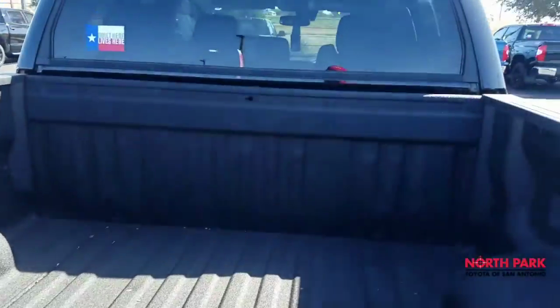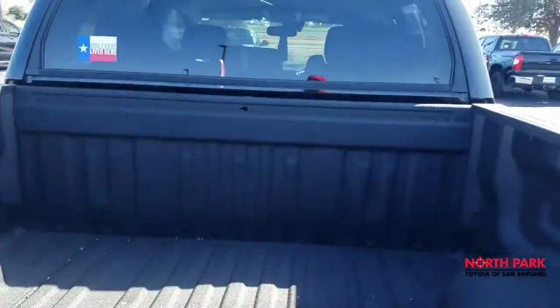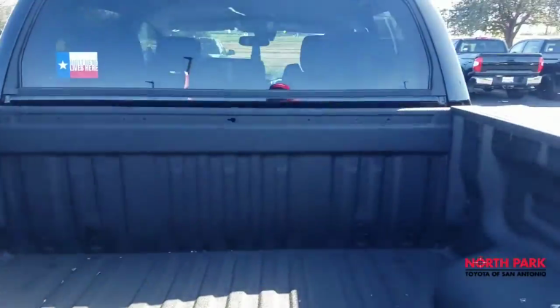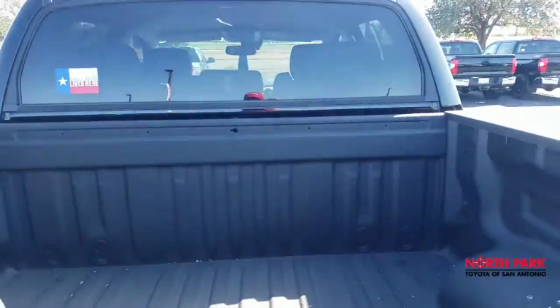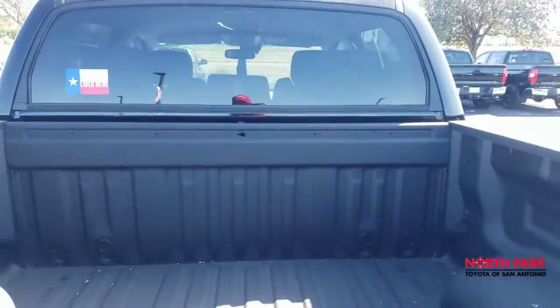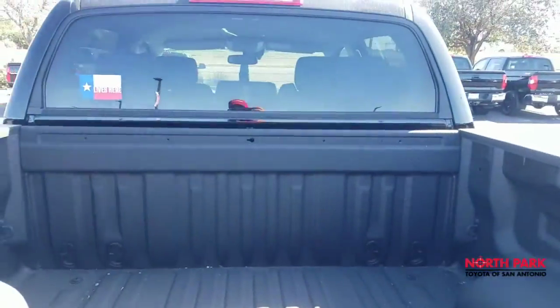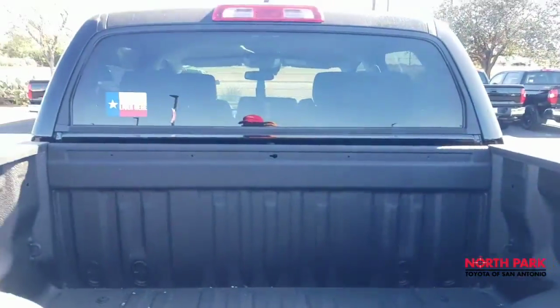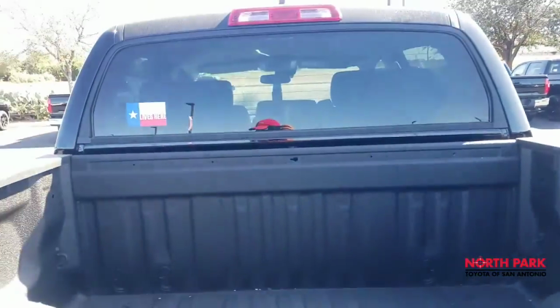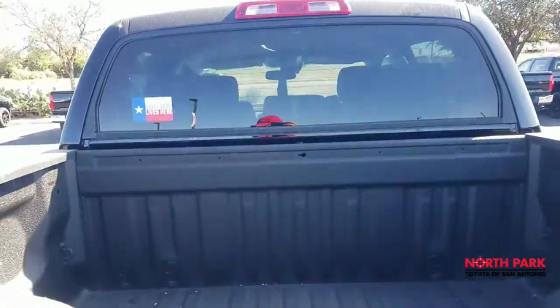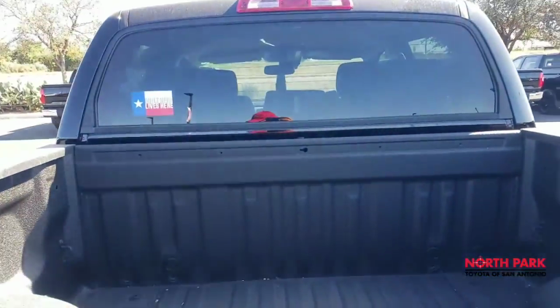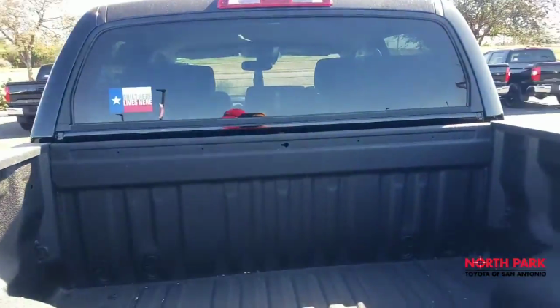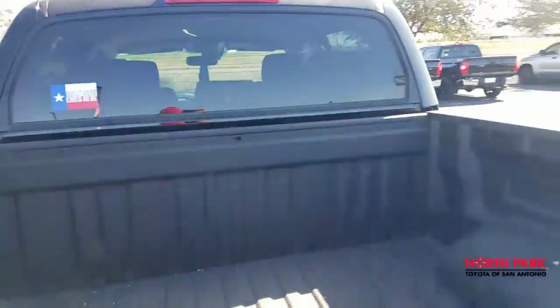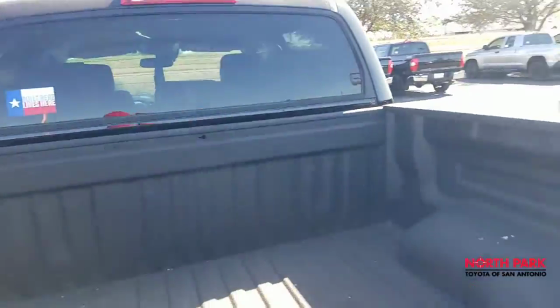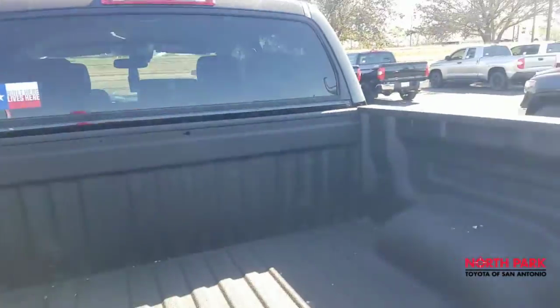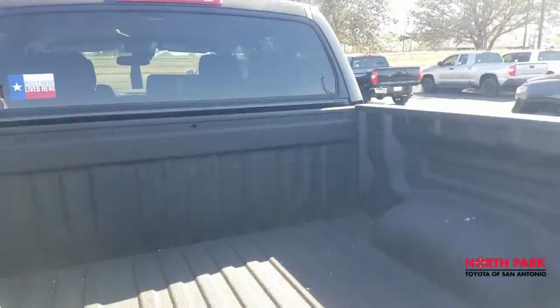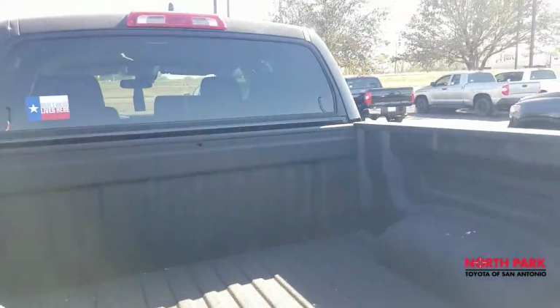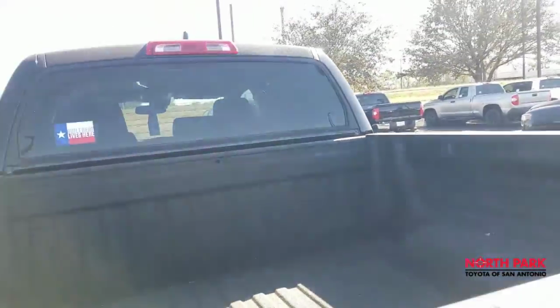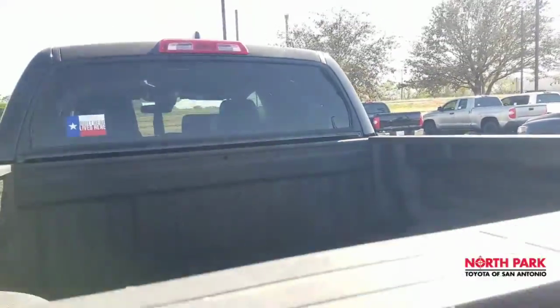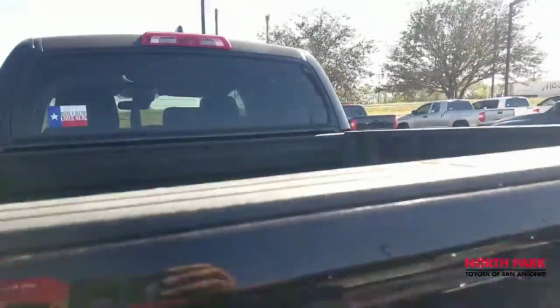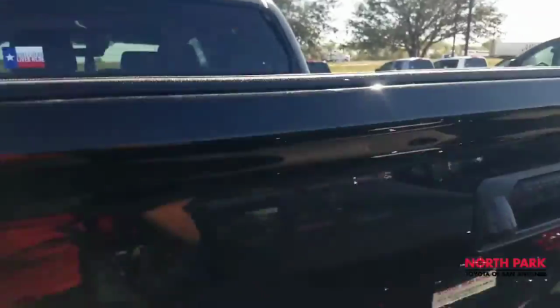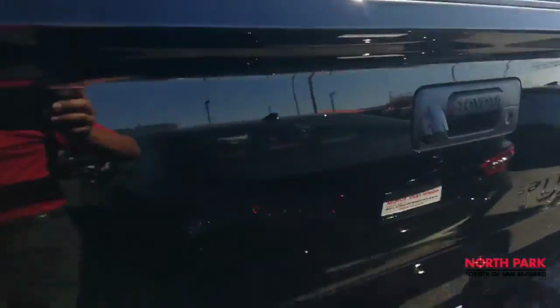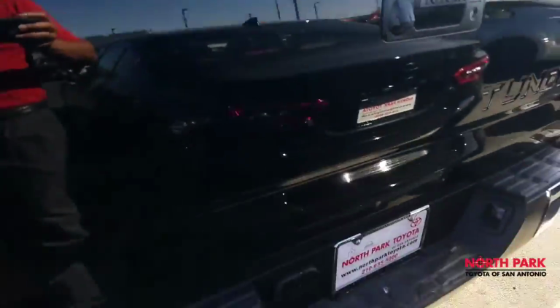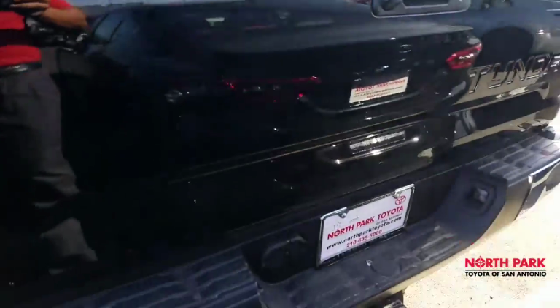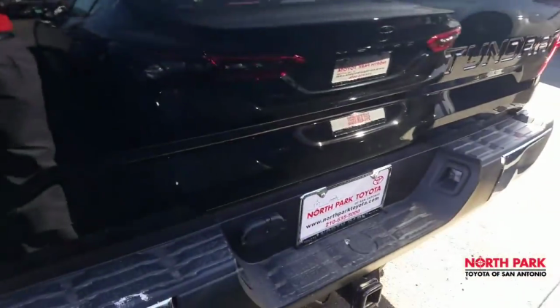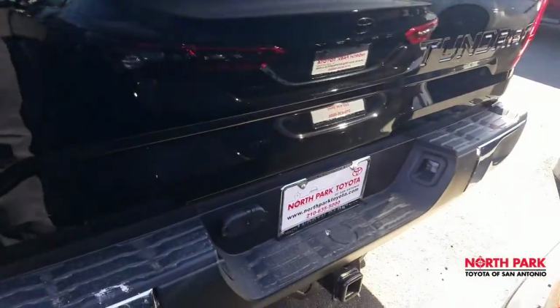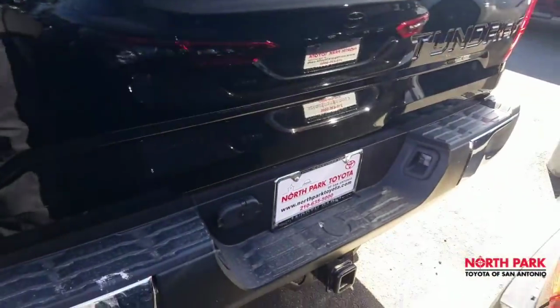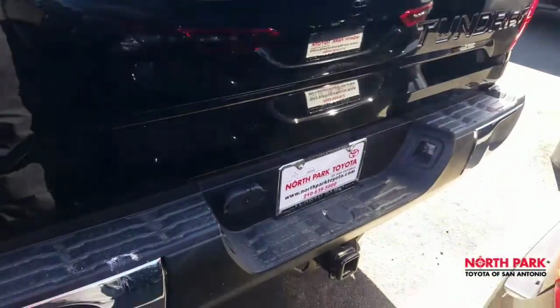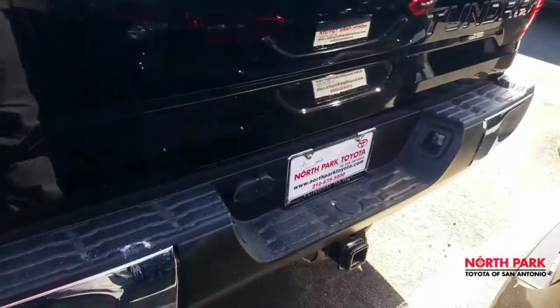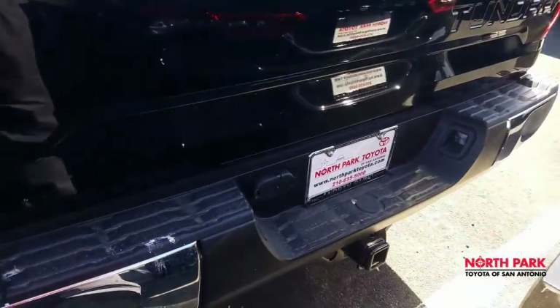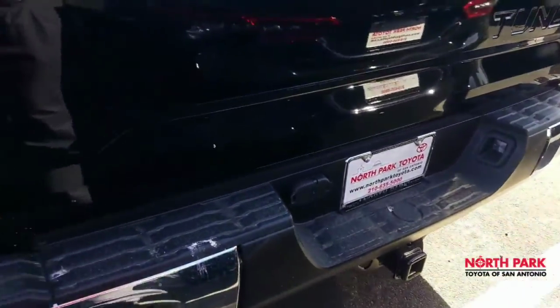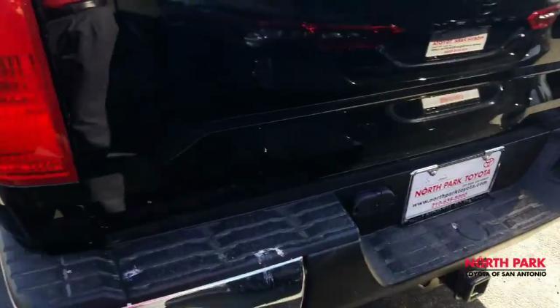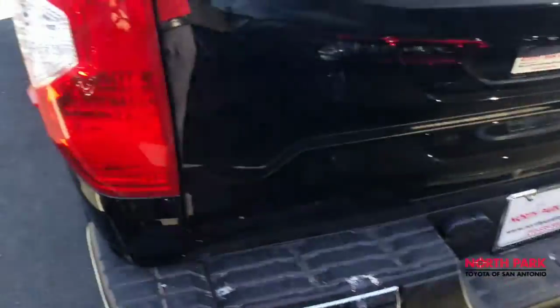The rear window does roll down all the way, and the tow hitch is standard.